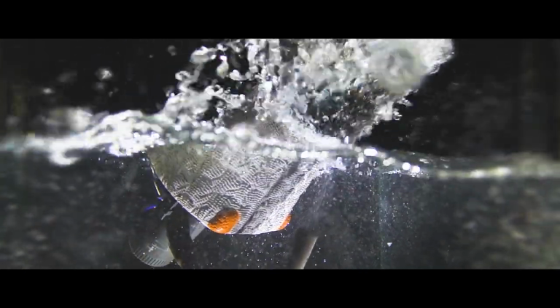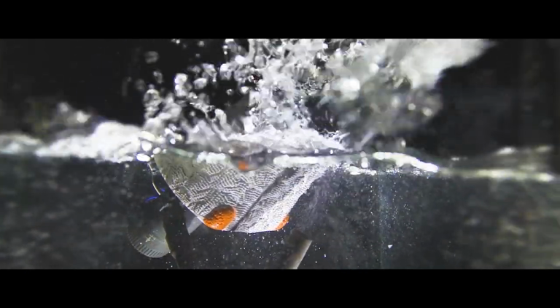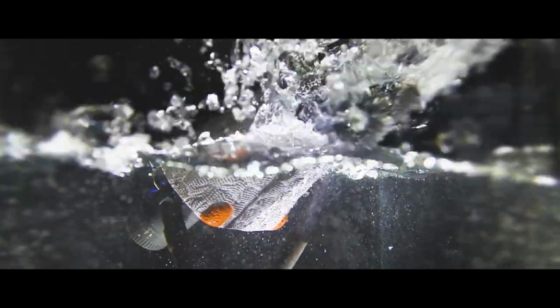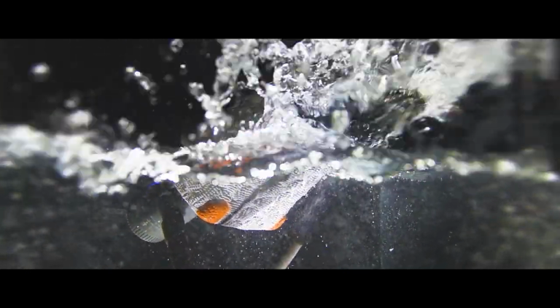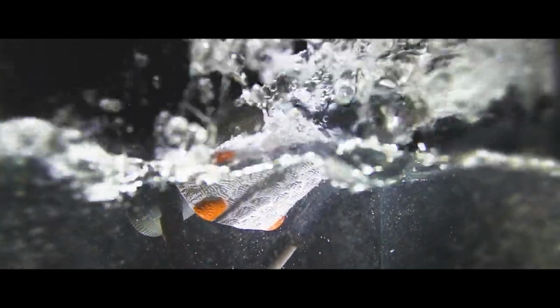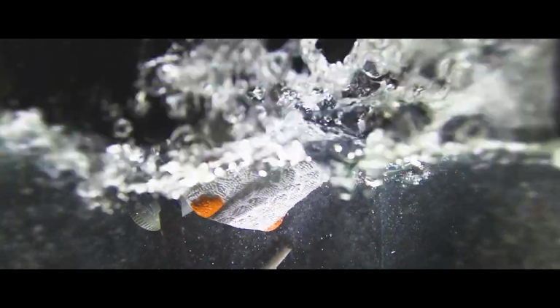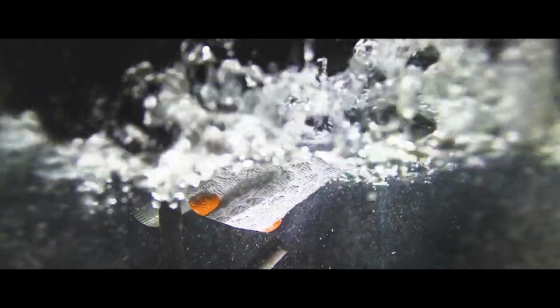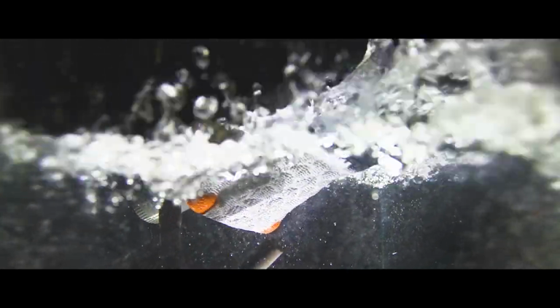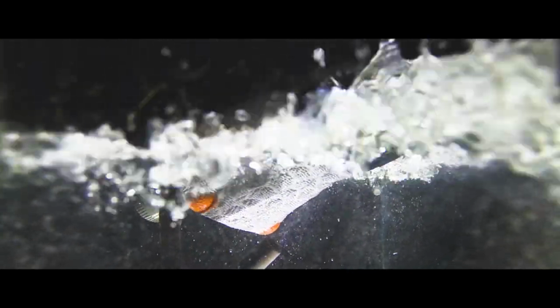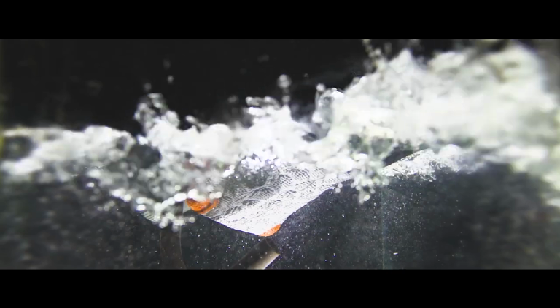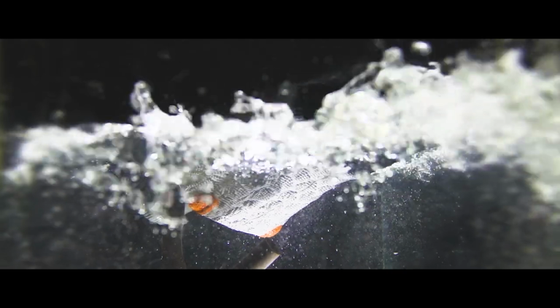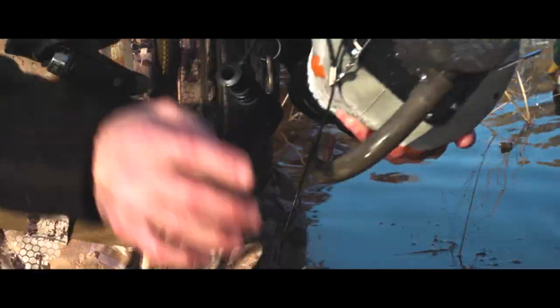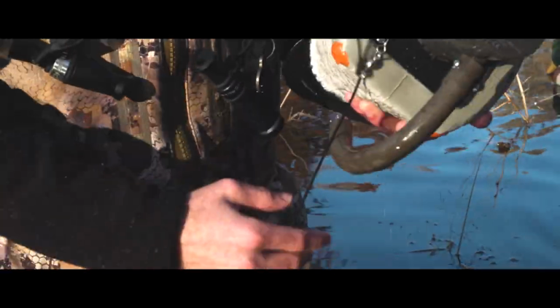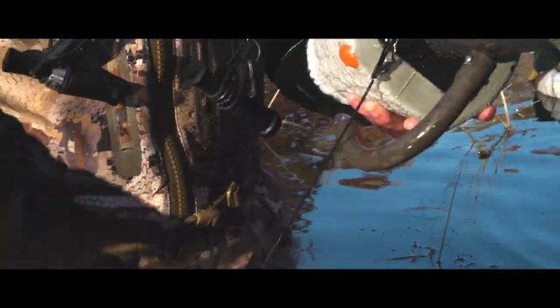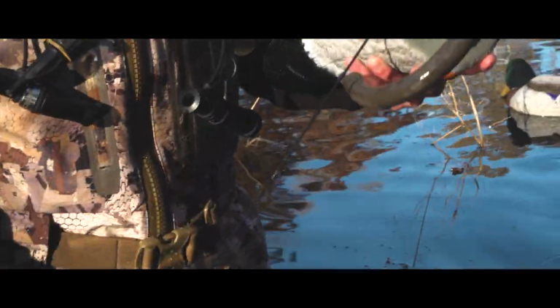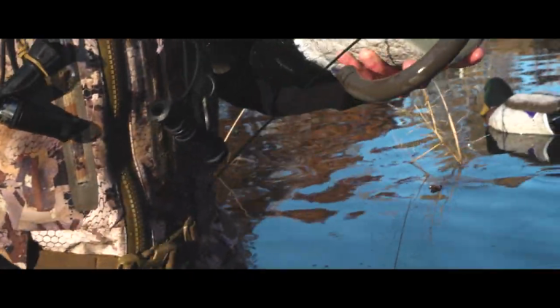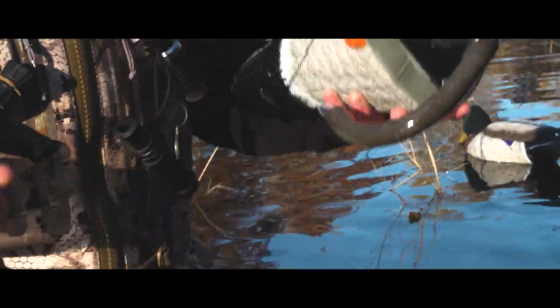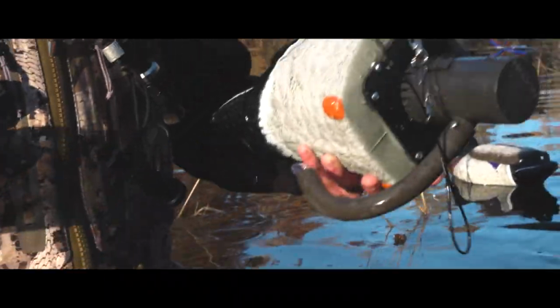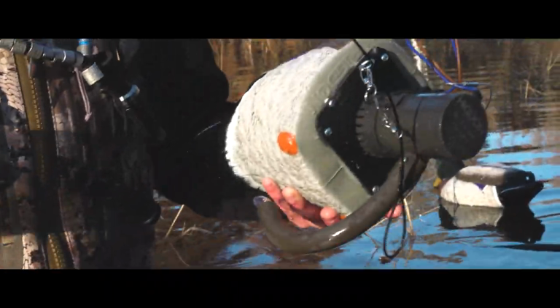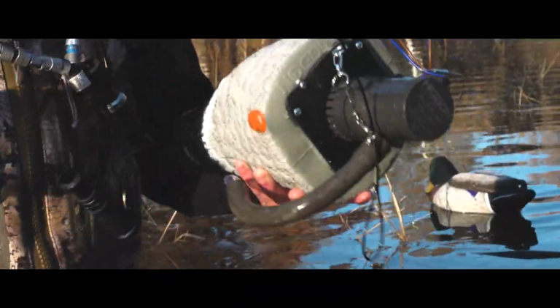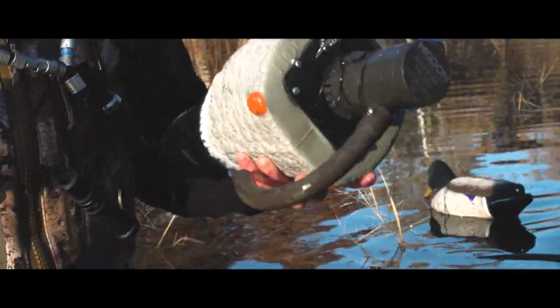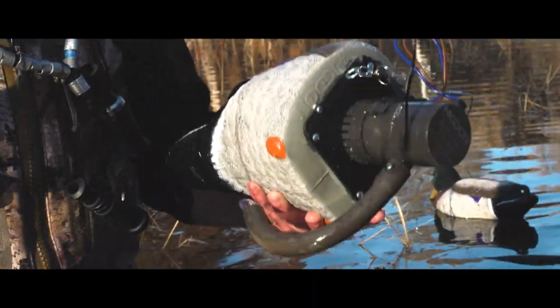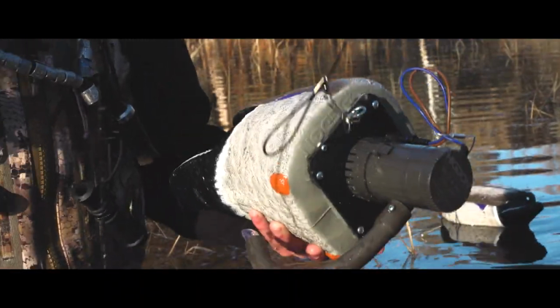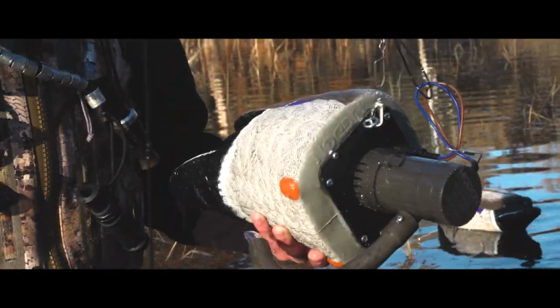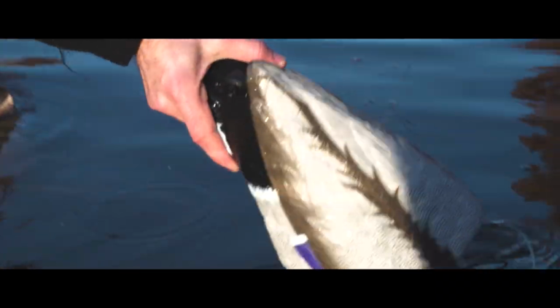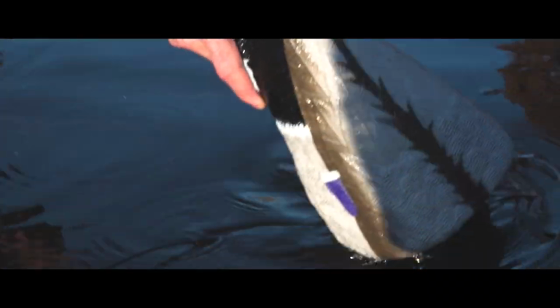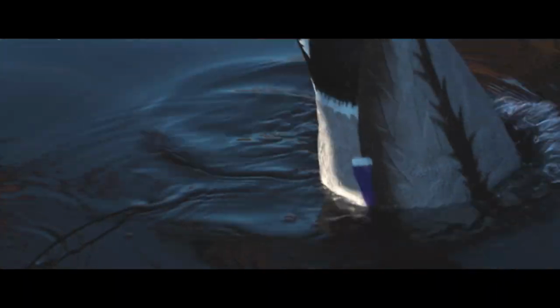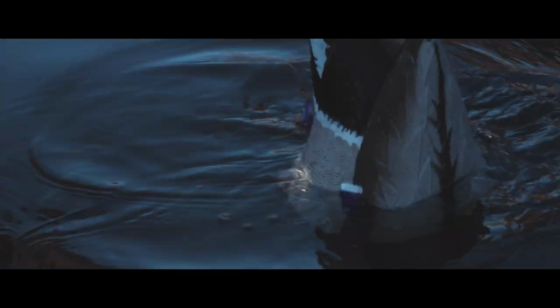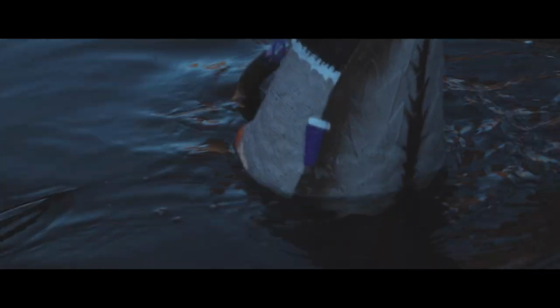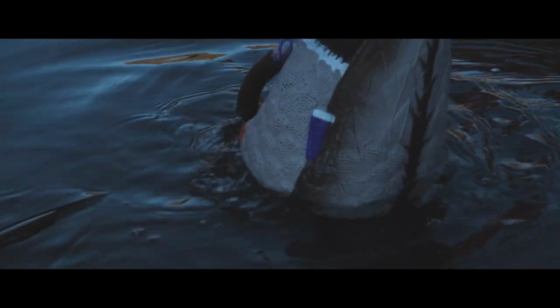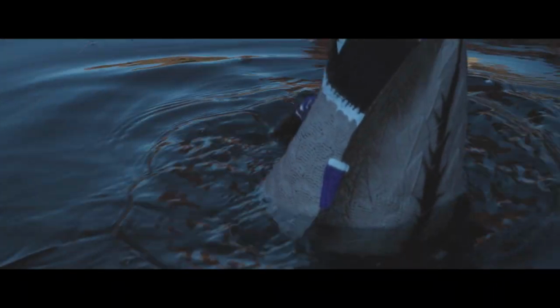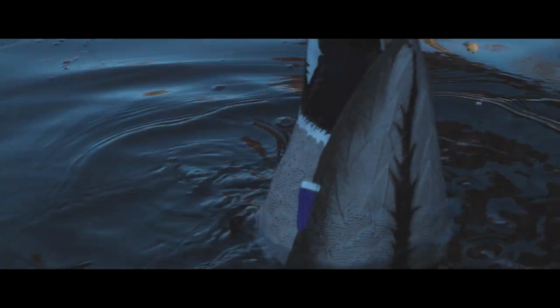Simply charge your unit with the included charger, attach a decoy cord and weight, and drop it in water for a quick and easy setup.